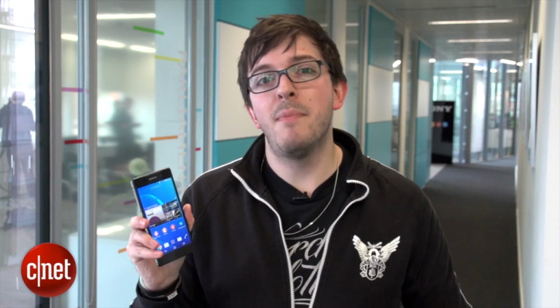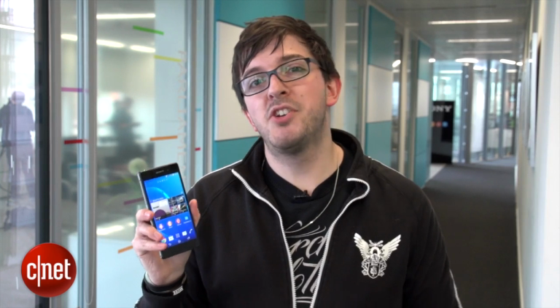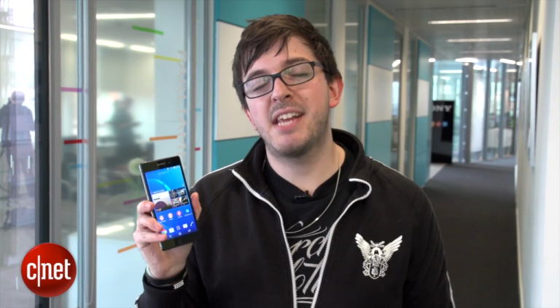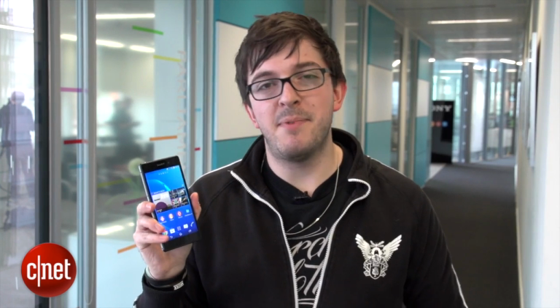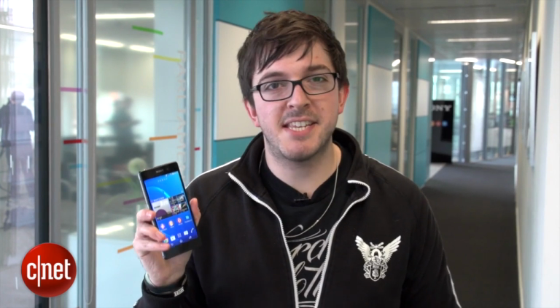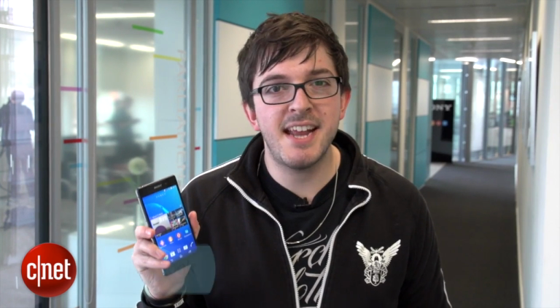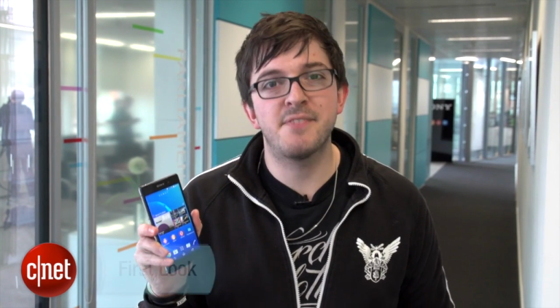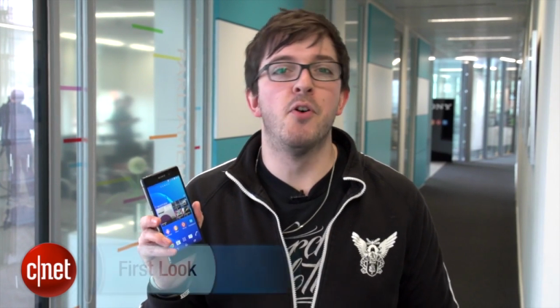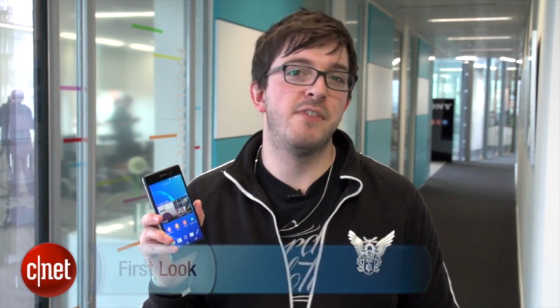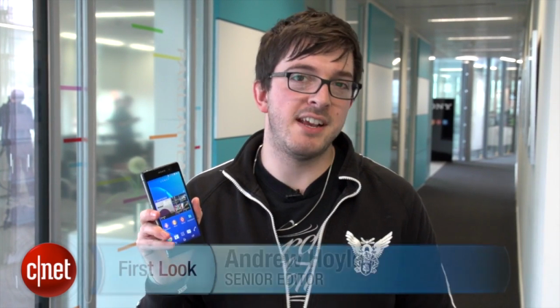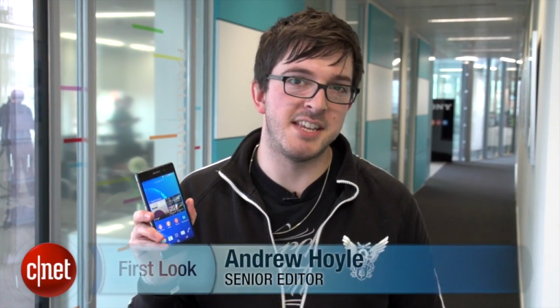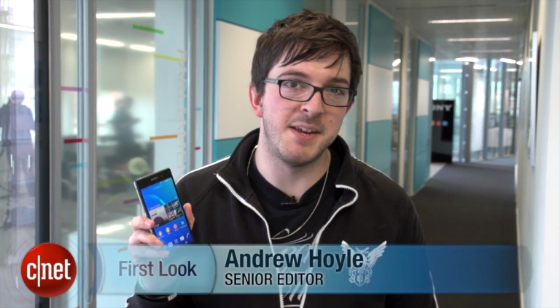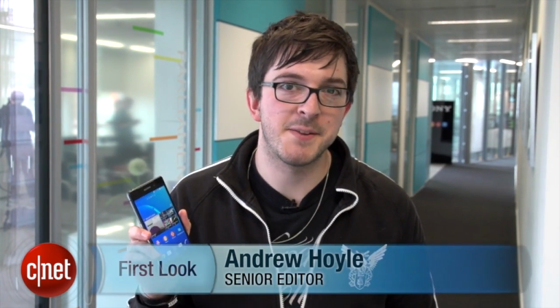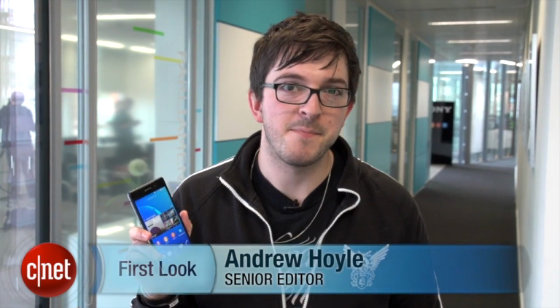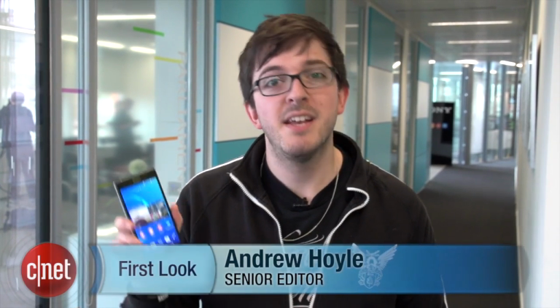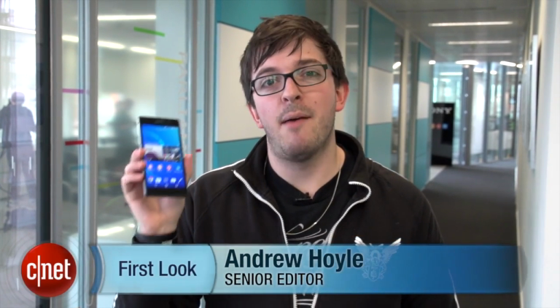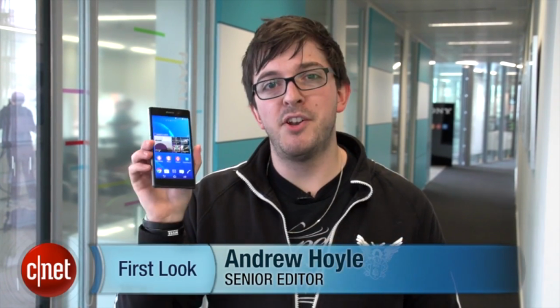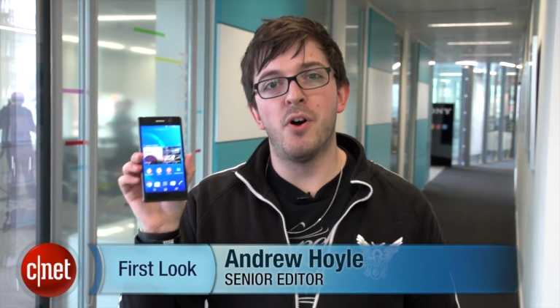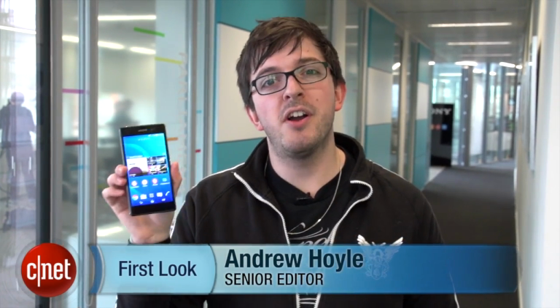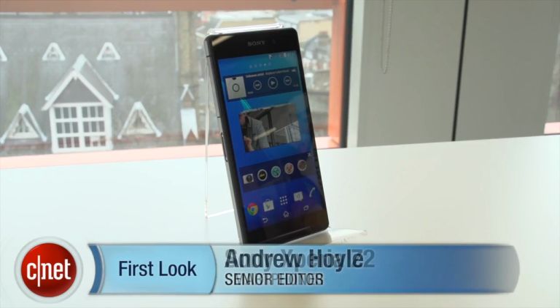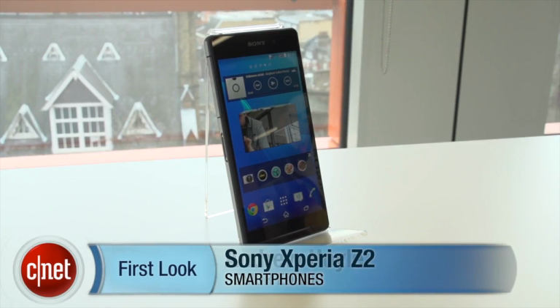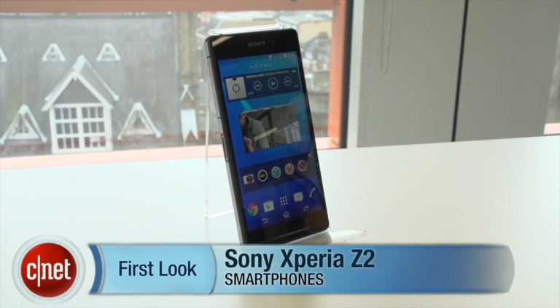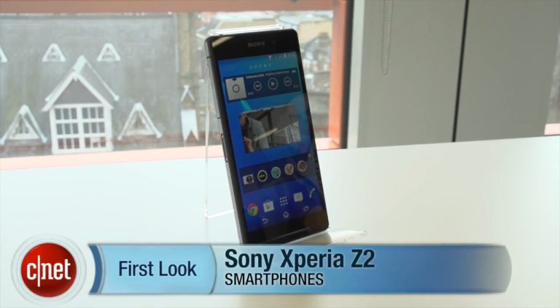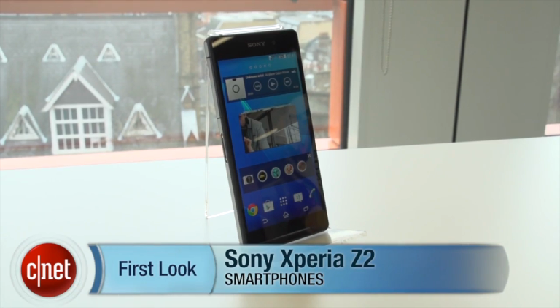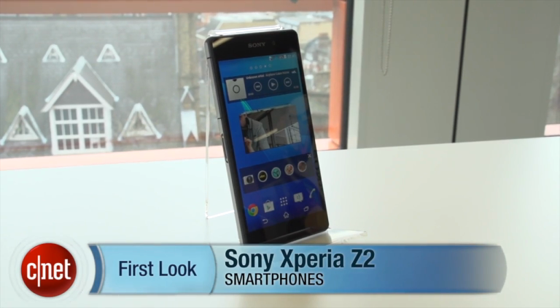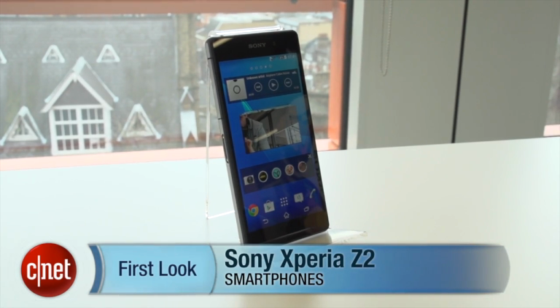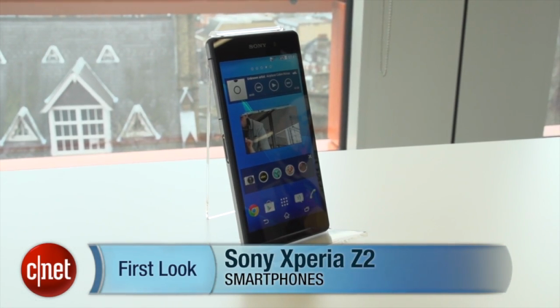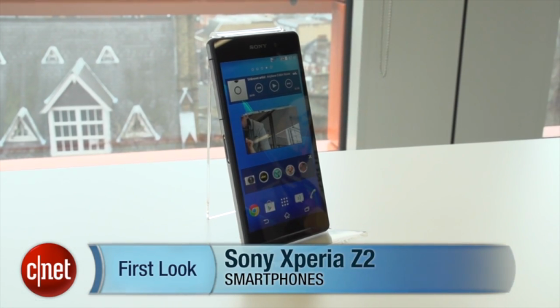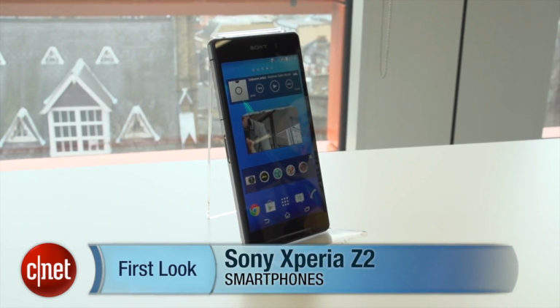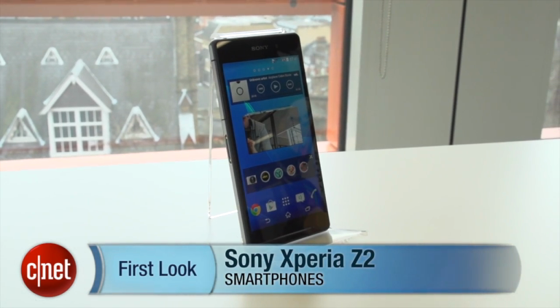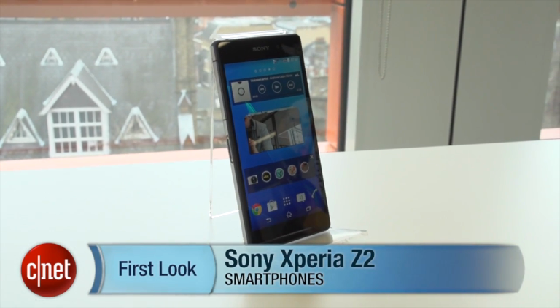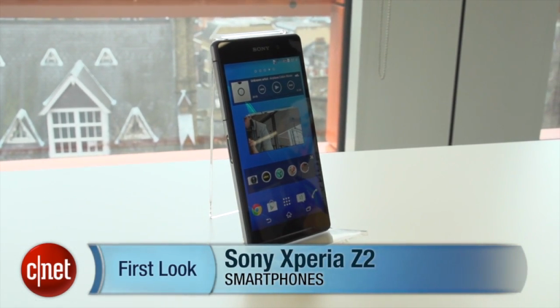But make sure to keep it tuned to CNET for all the latest news. I'm Andrew Hoyle, and this is the Sony Xperia Z2.